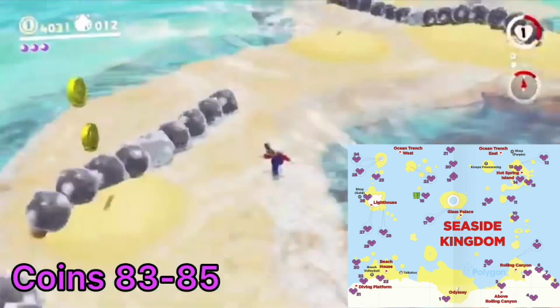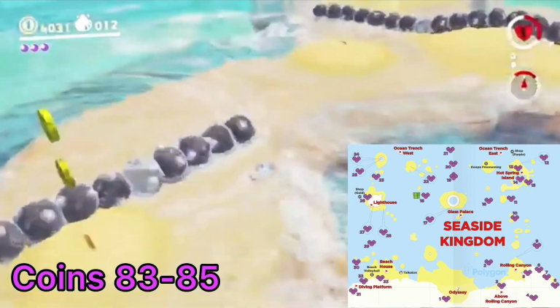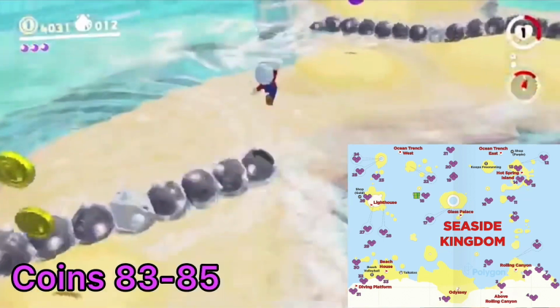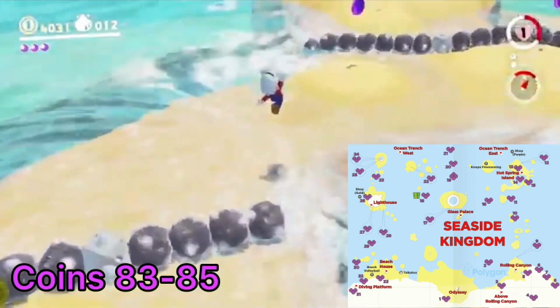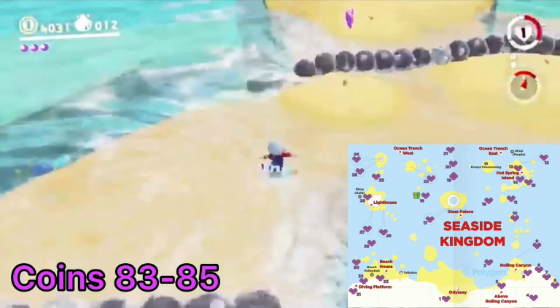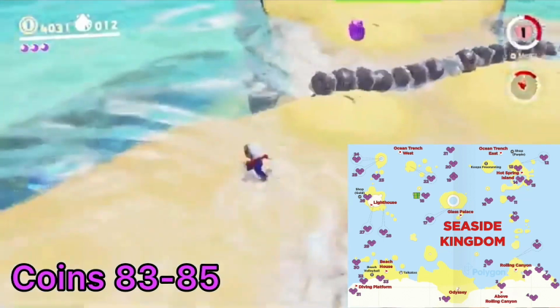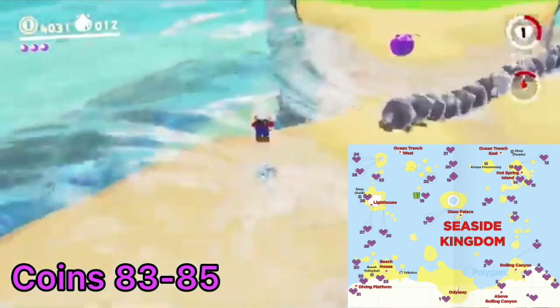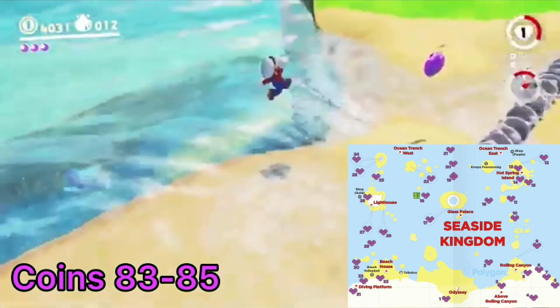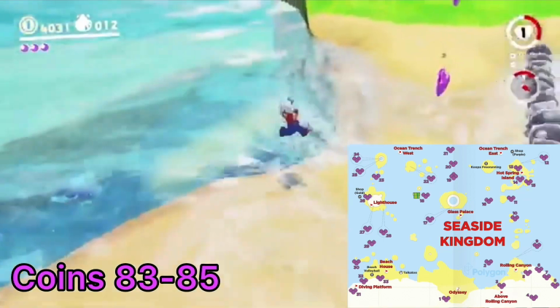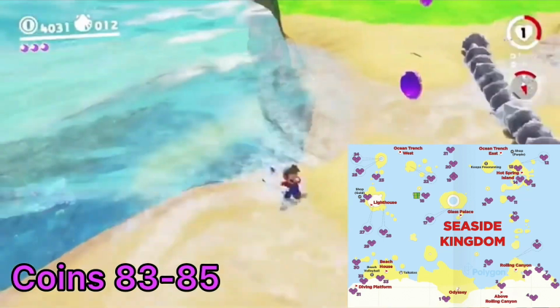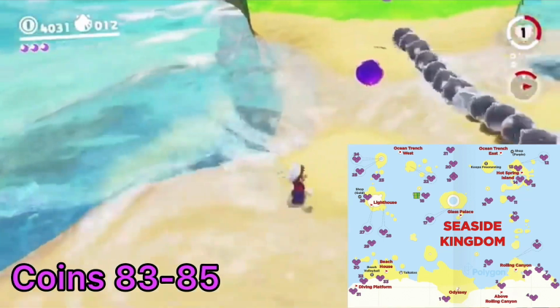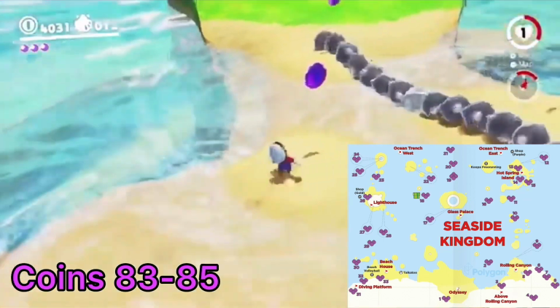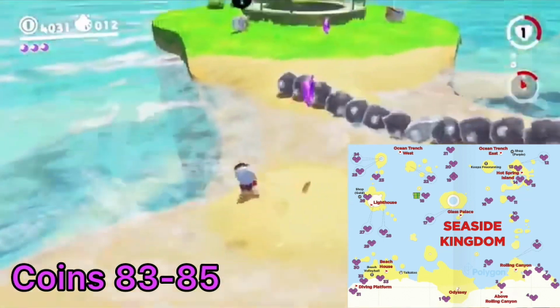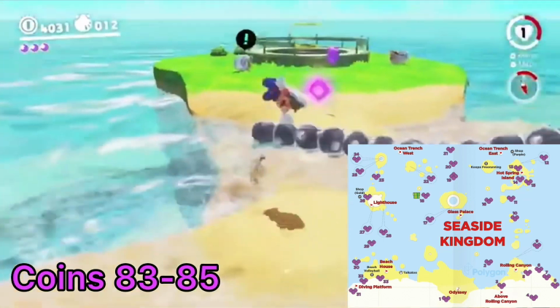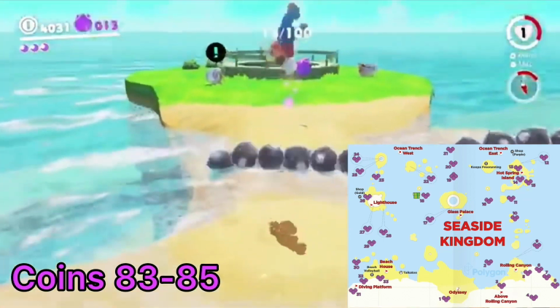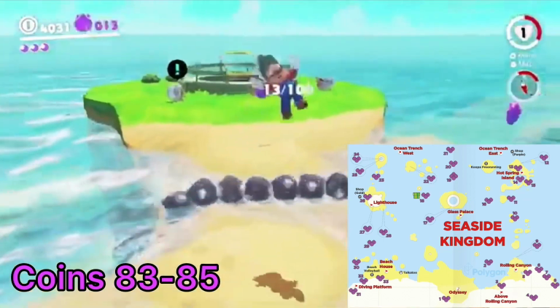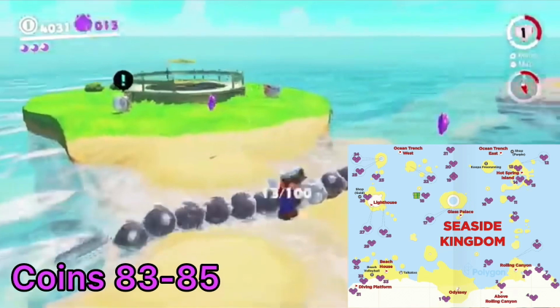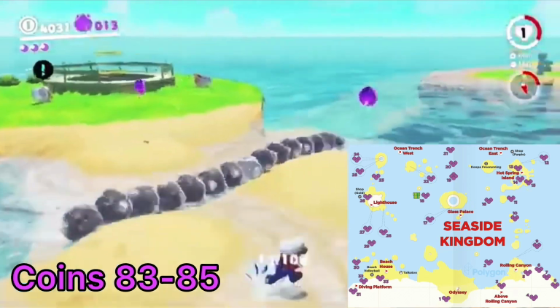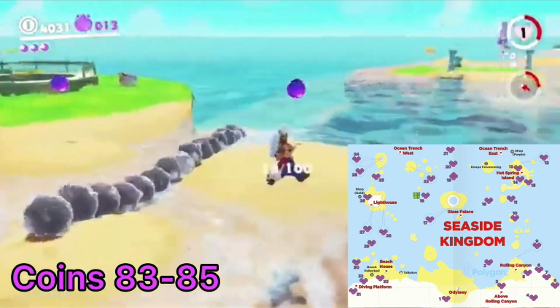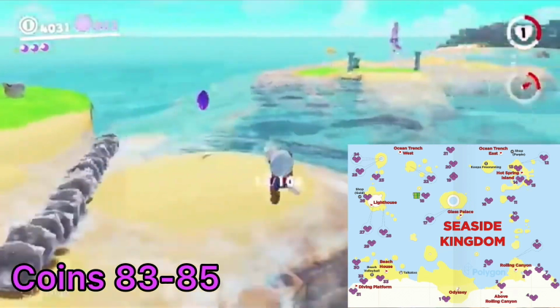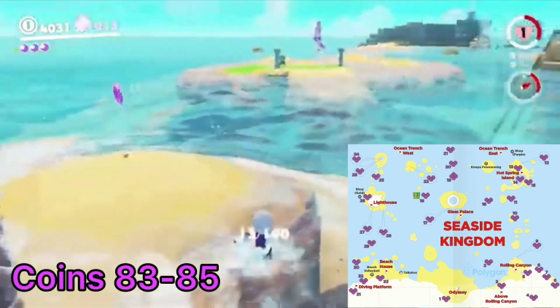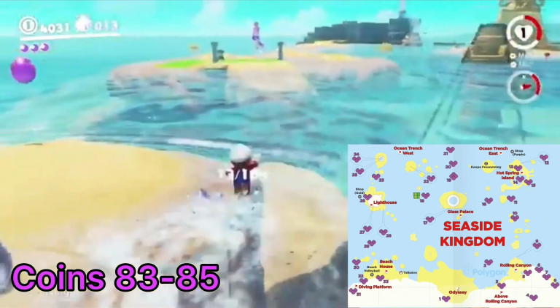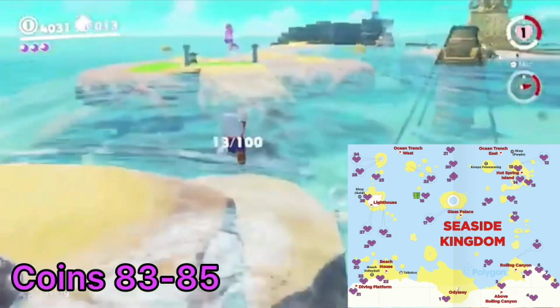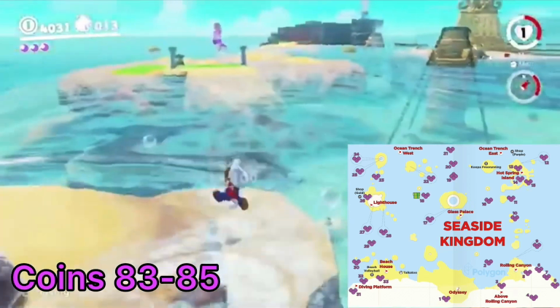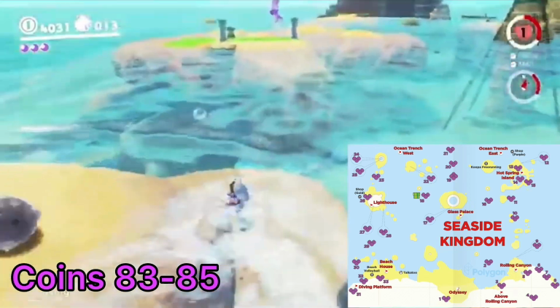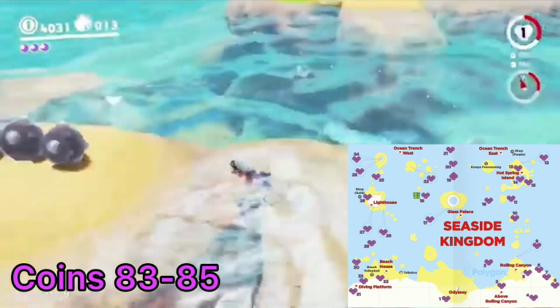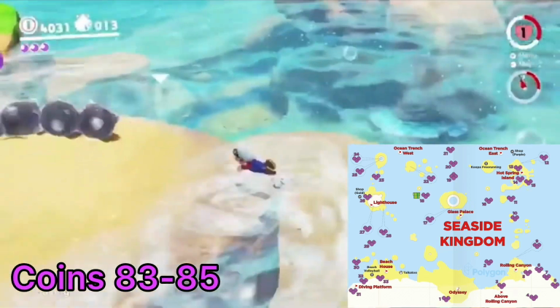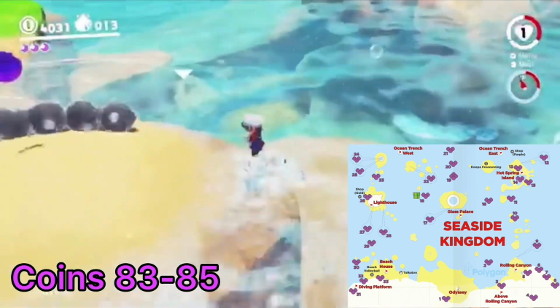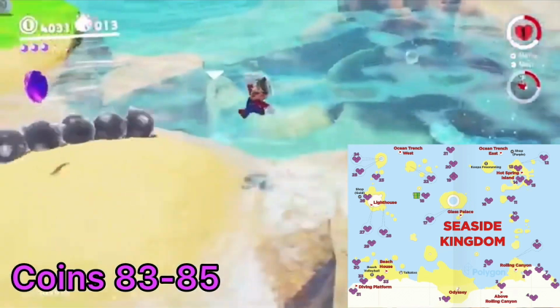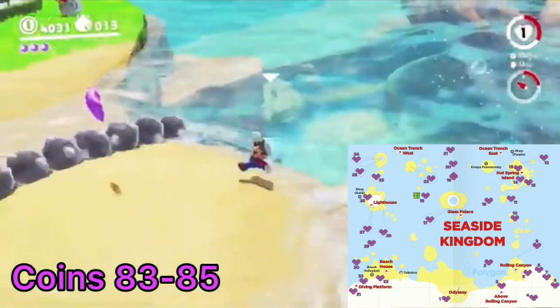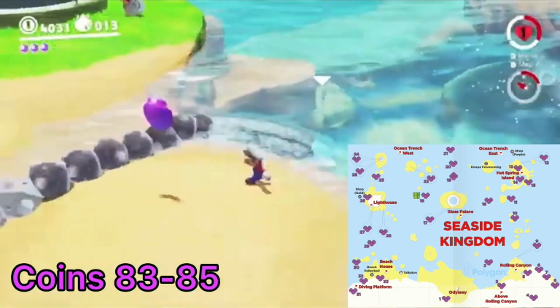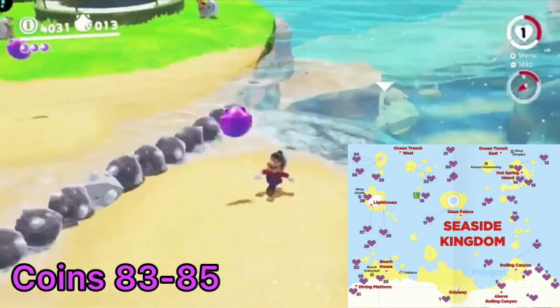There are three coins north of the lighthouse on piles of sand in shallow water. Jump over the spiky ball traps to gather all the coins.